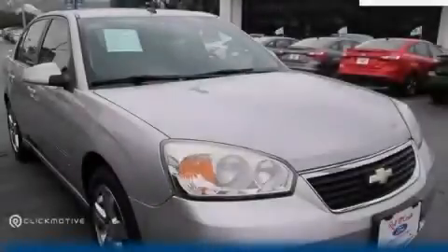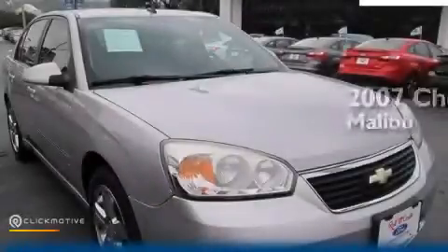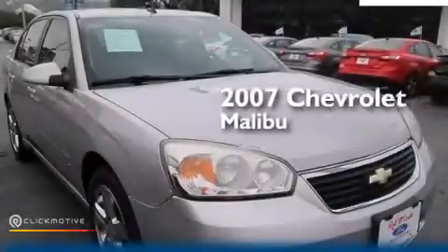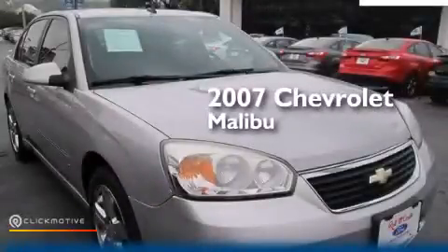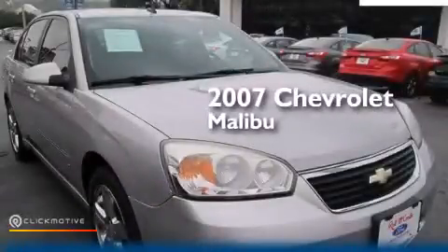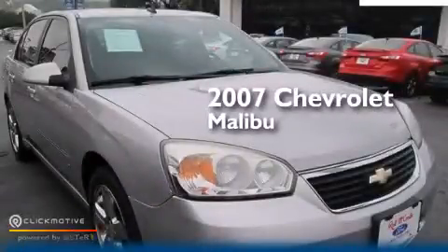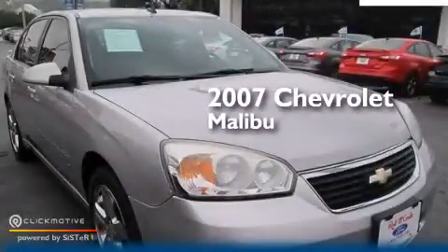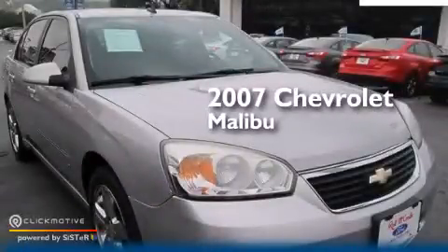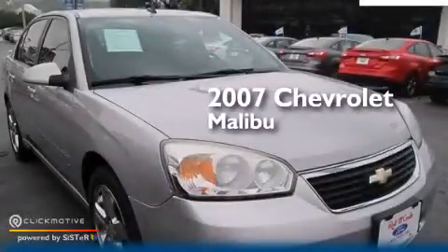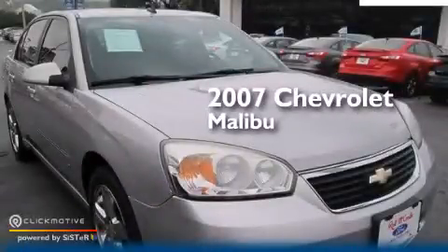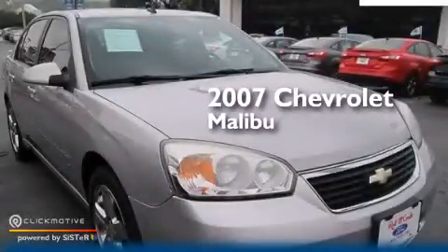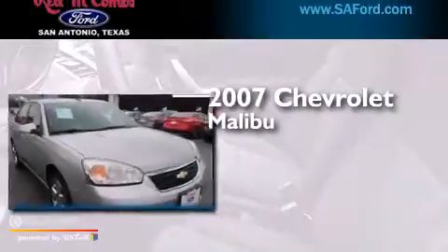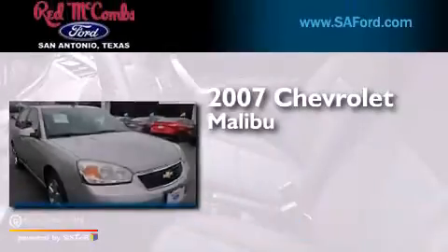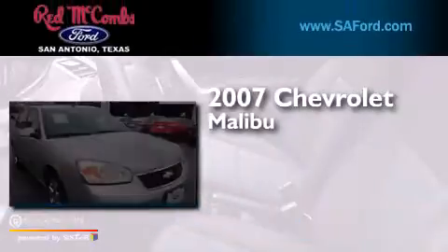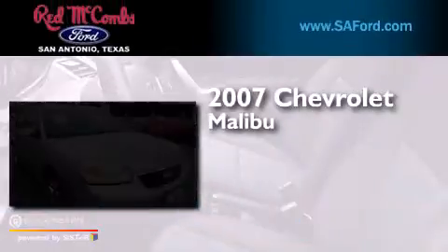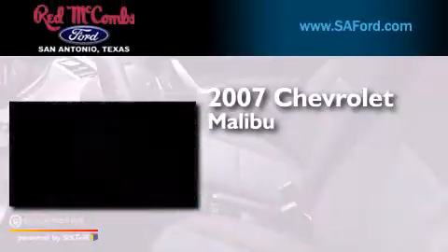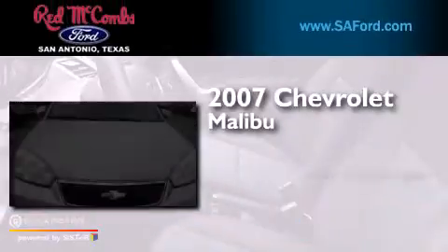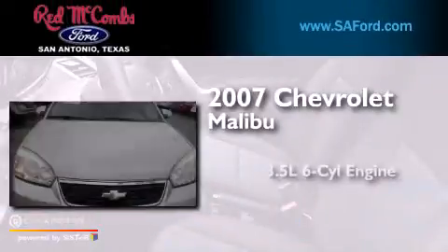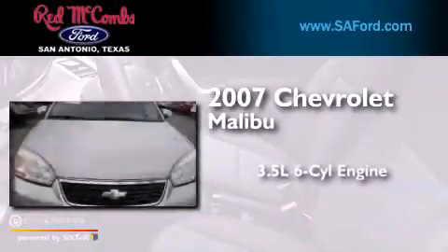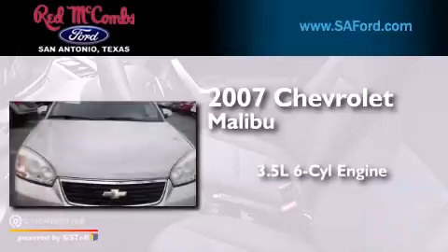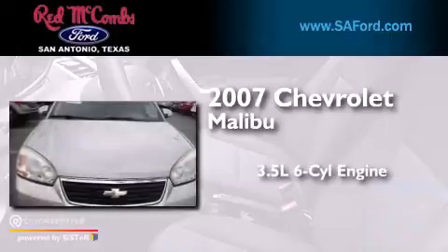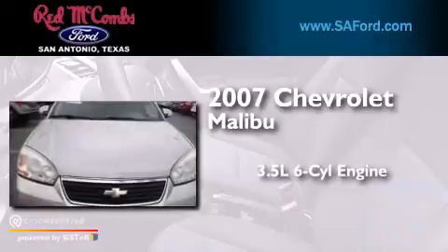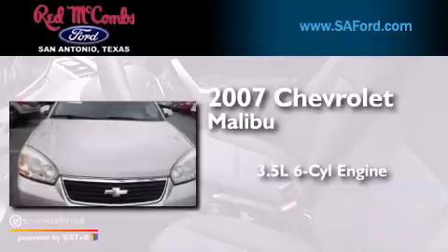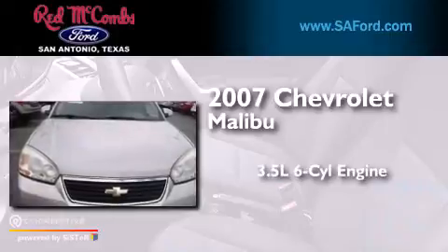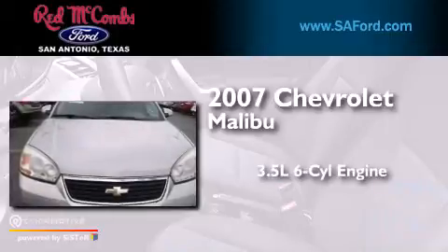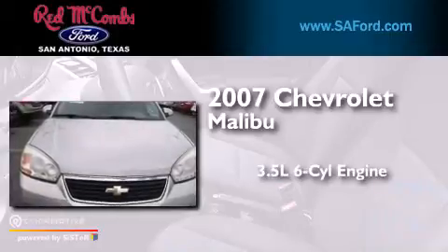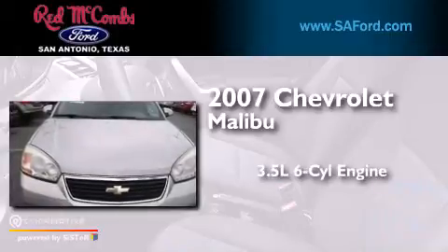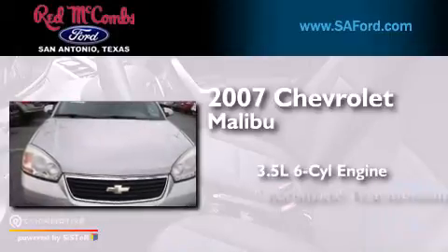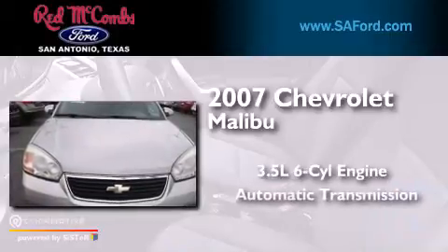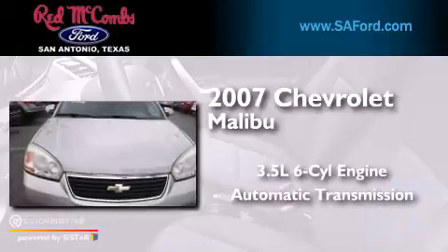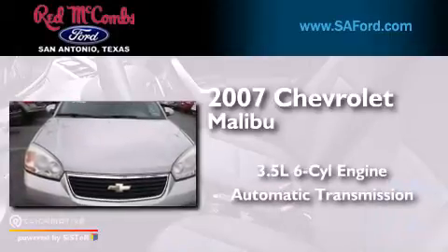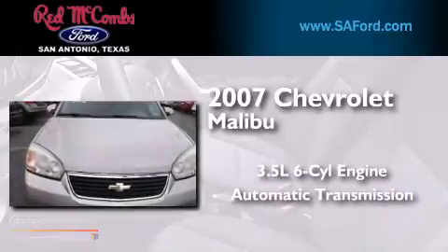This is a 2007 Chevrolet Malibu. It has a 3.5-liter, six-cylinder engine and an automatic transmission.